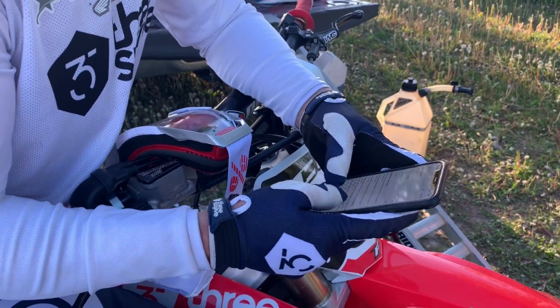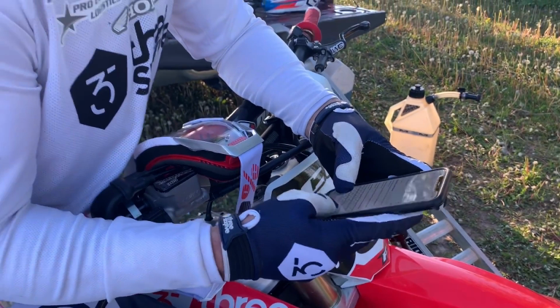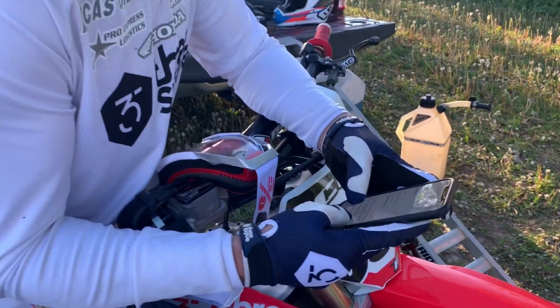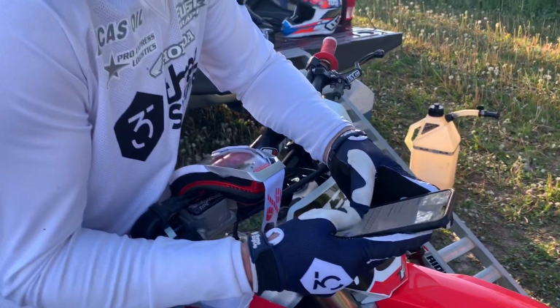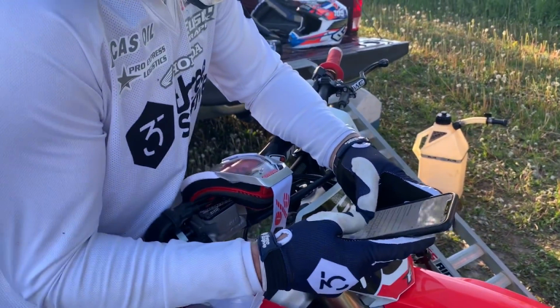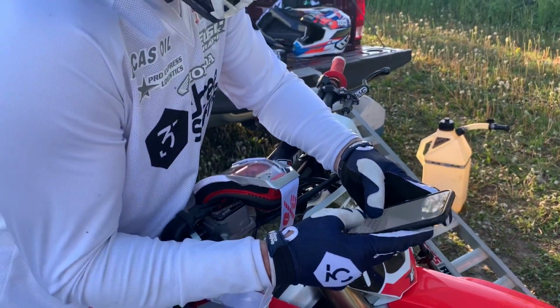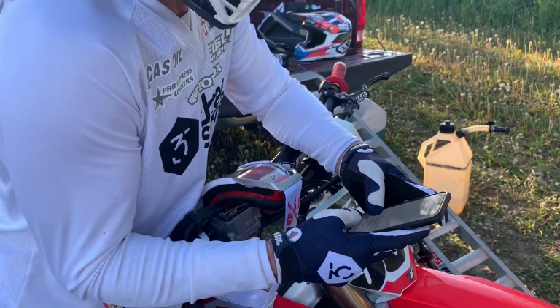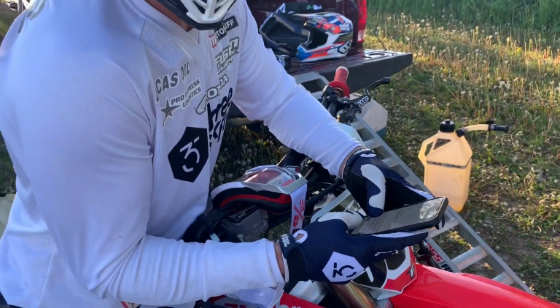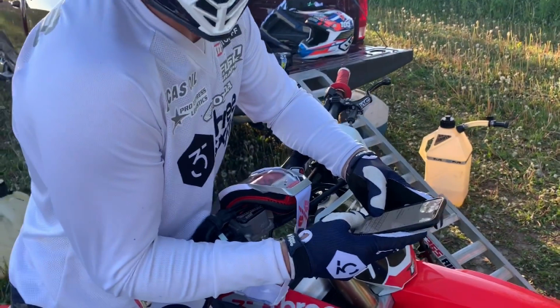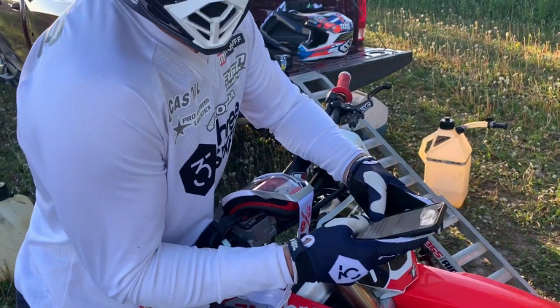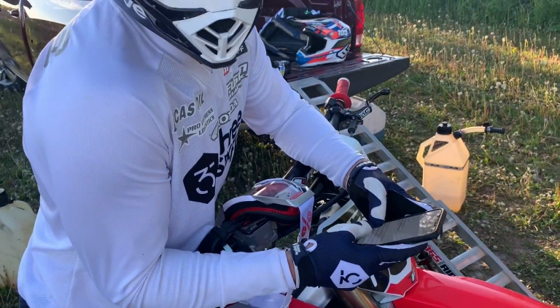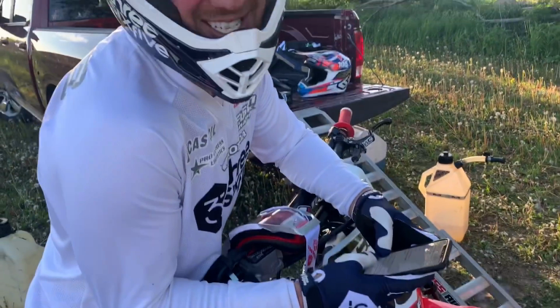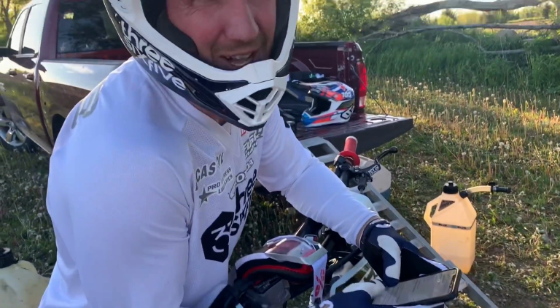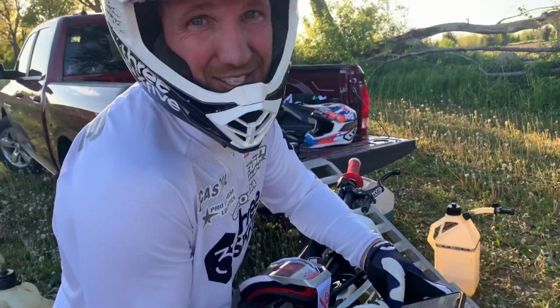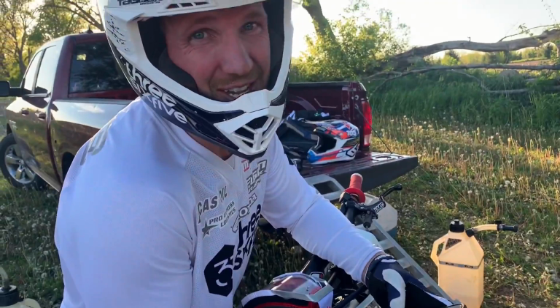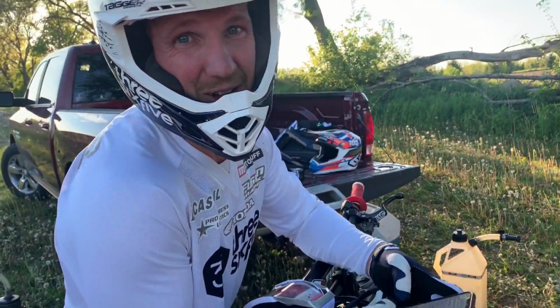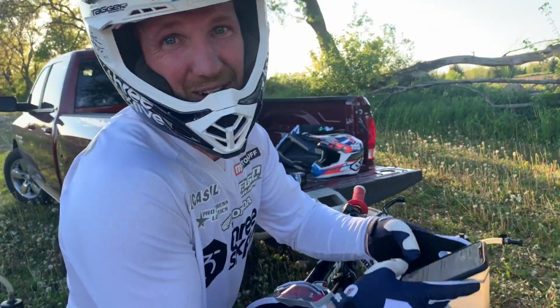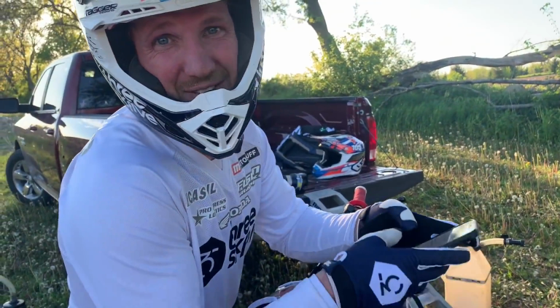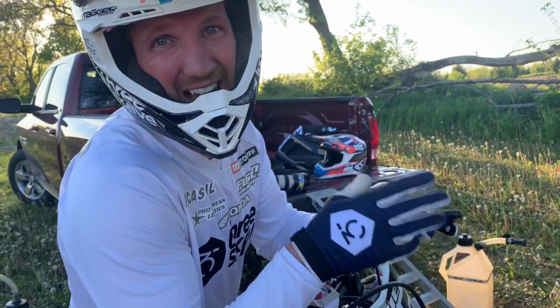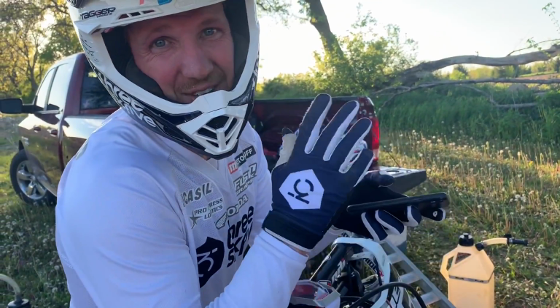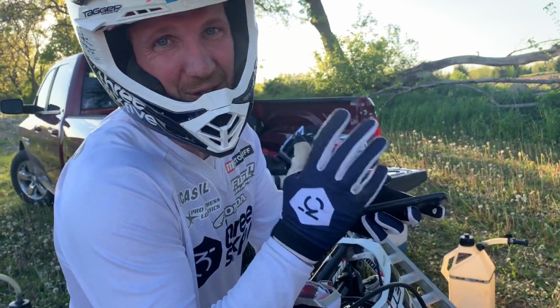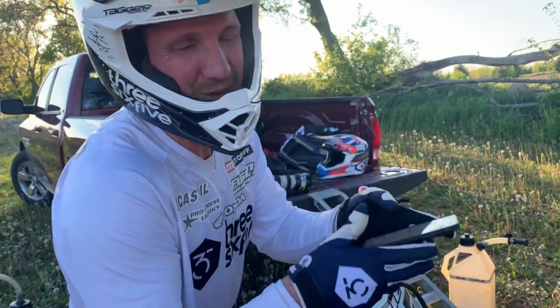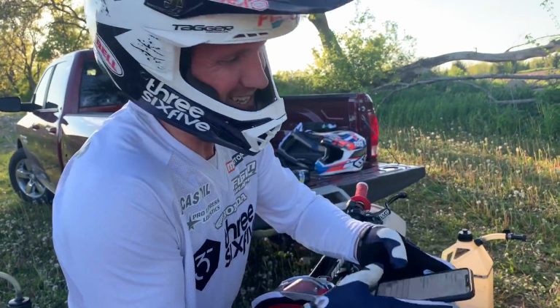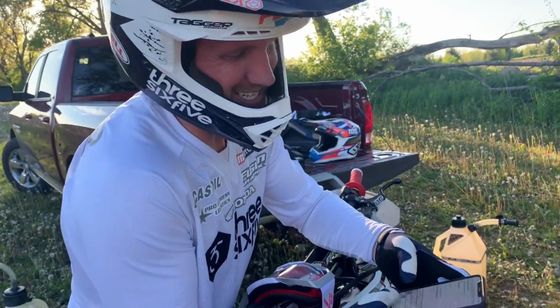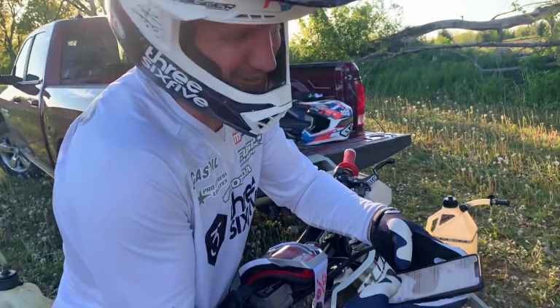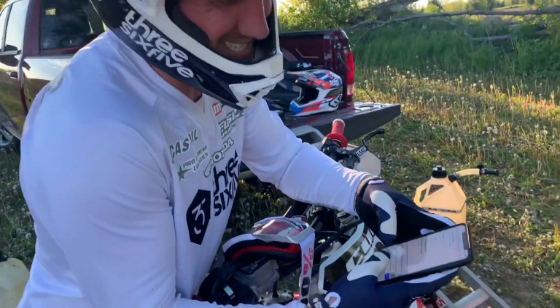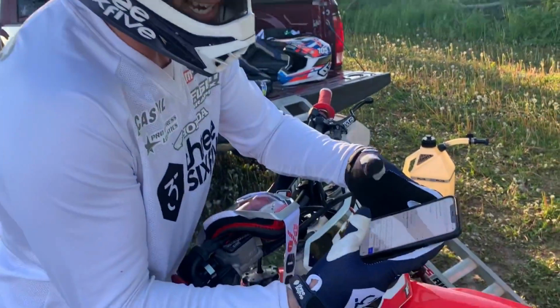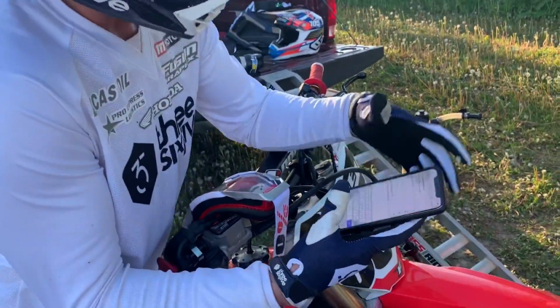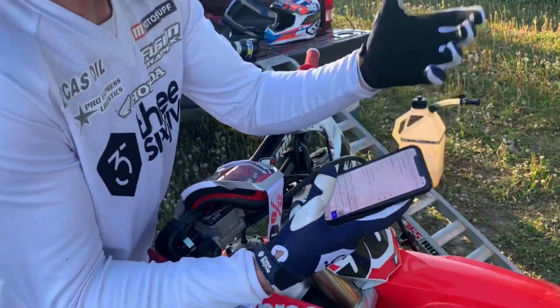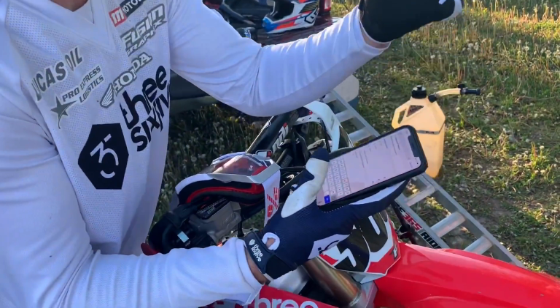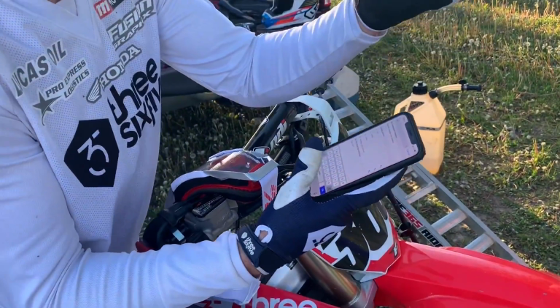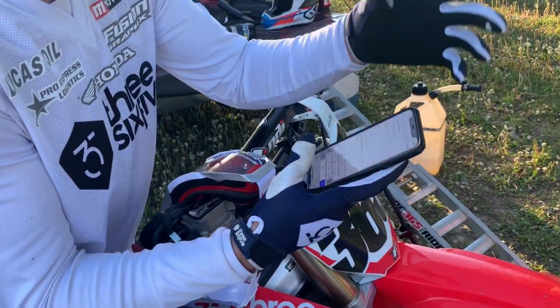Check out these 365 Max gloves — they are even iPhone friendly. Very sick, even on the thumb.